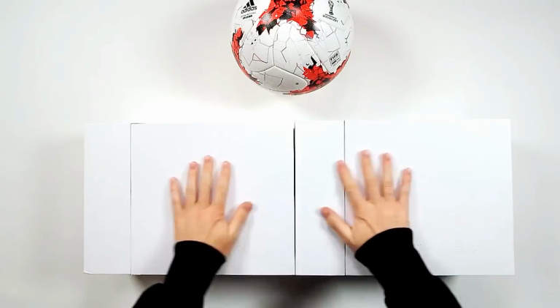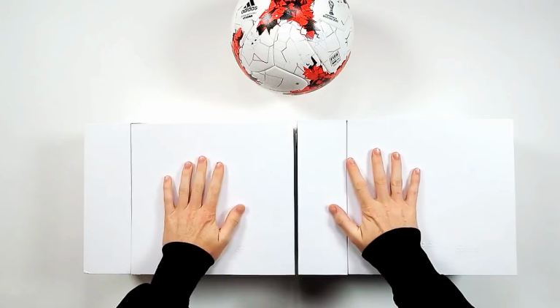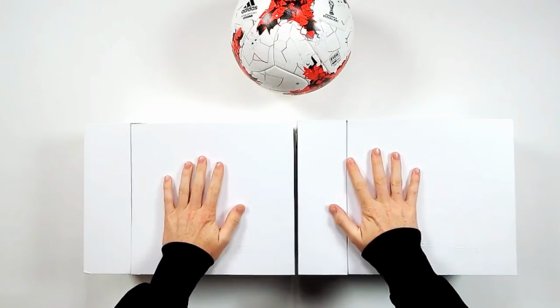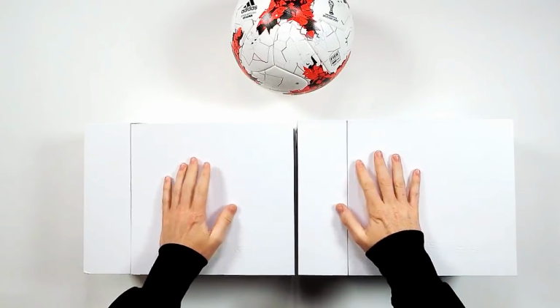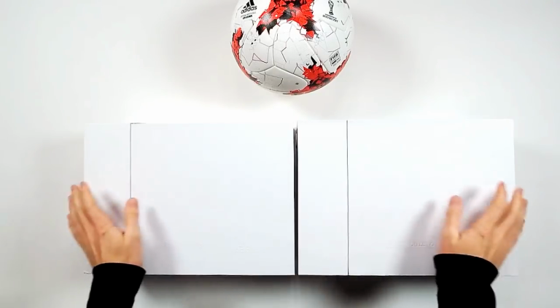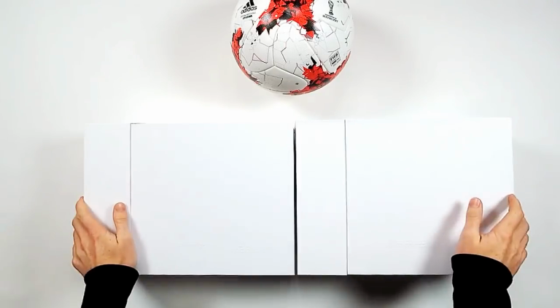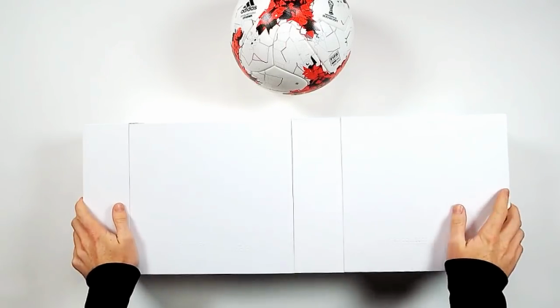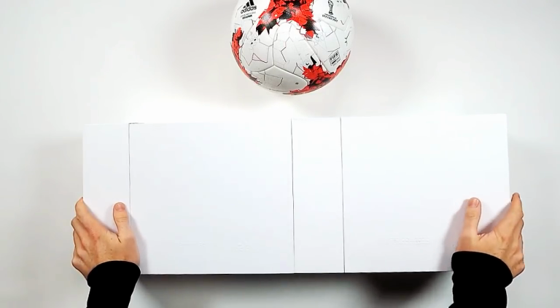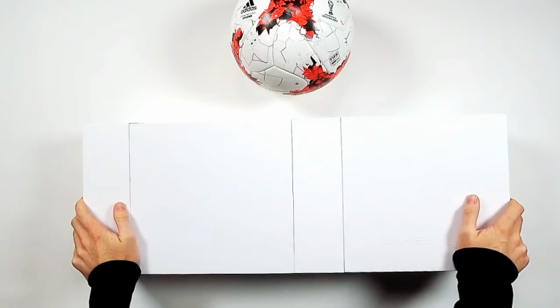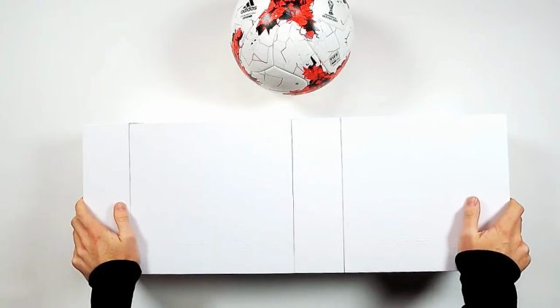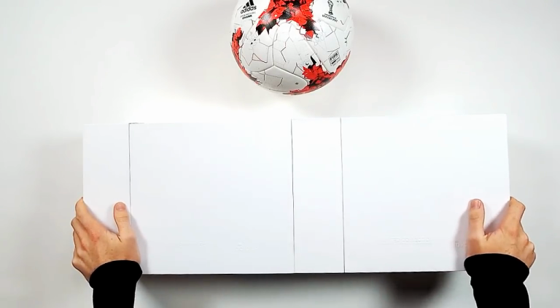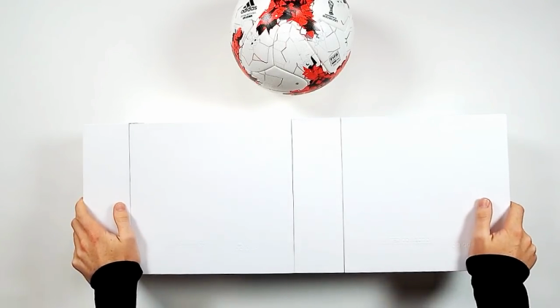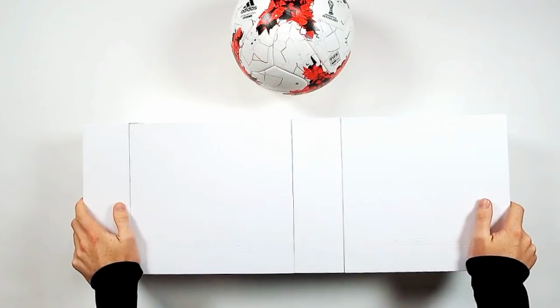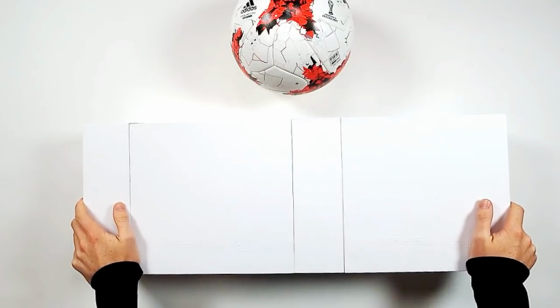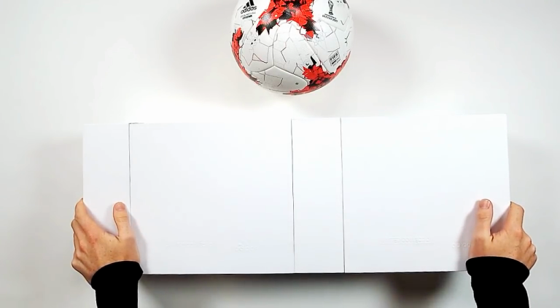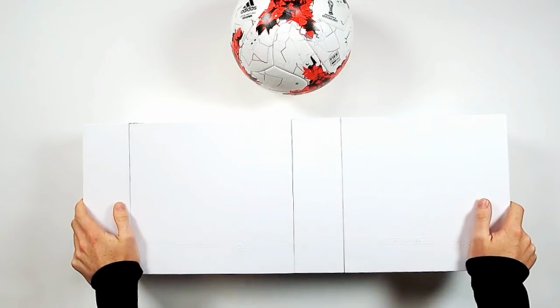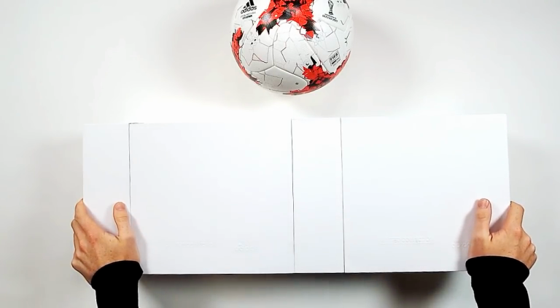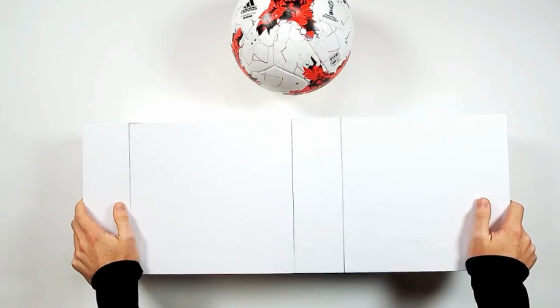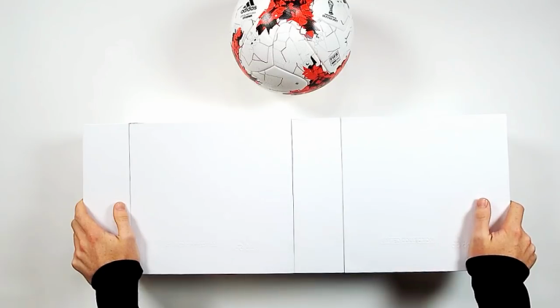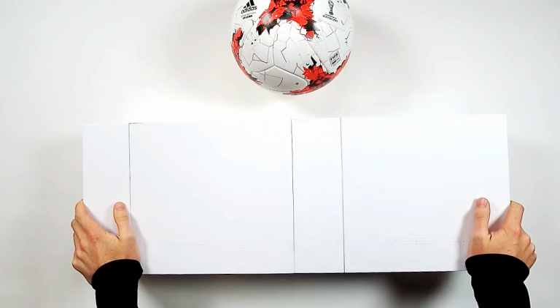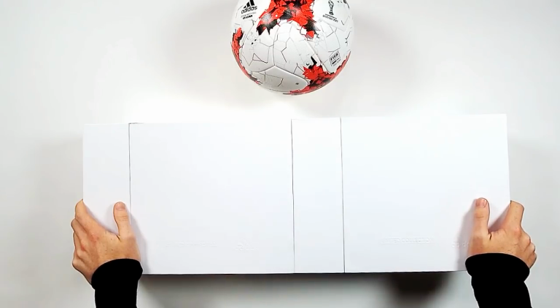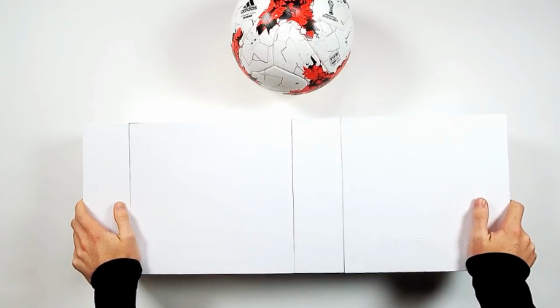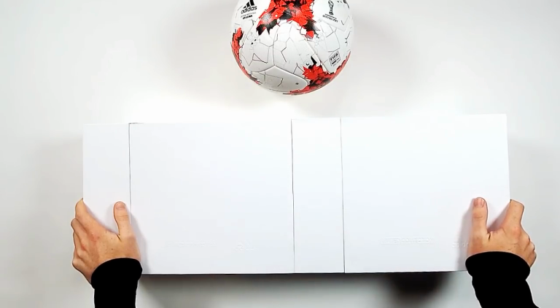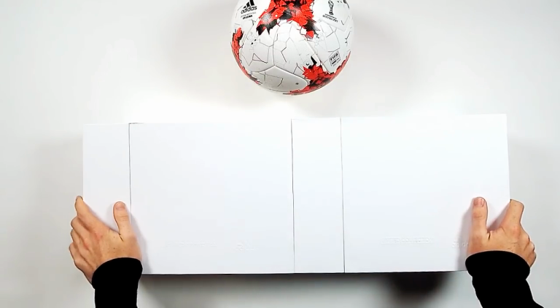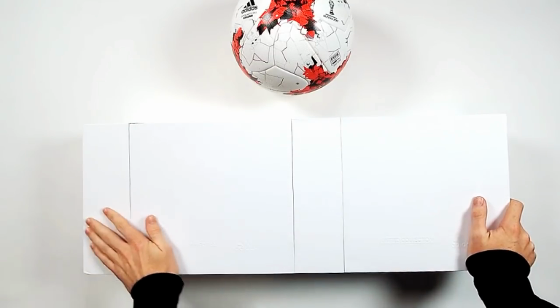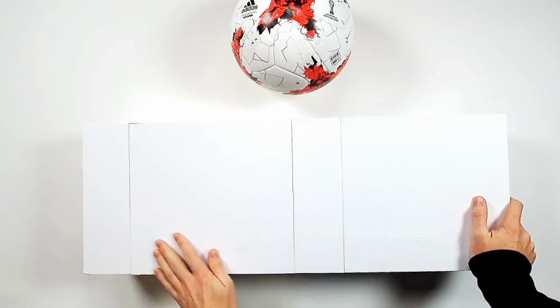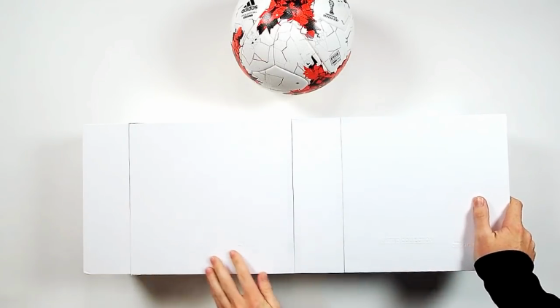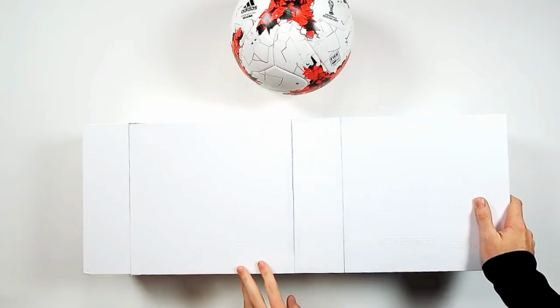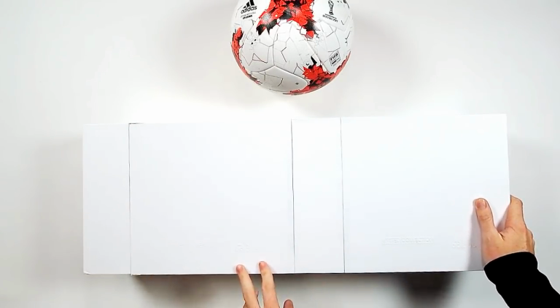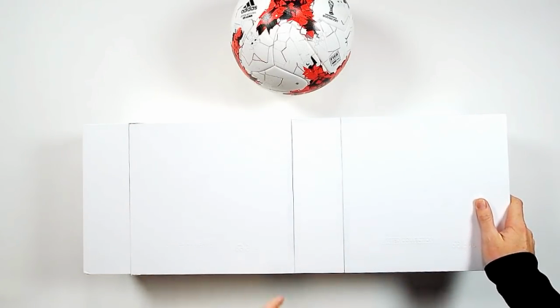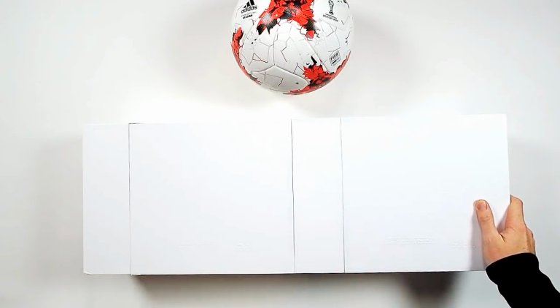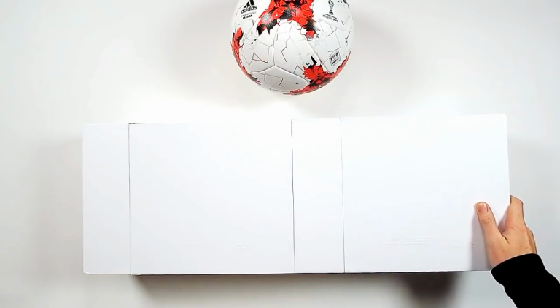What's up guys? Welcome to another ProDirect Live Unboxing. I'm here from ProDirect. We're joined by Andy. Hello guys, what's going on?